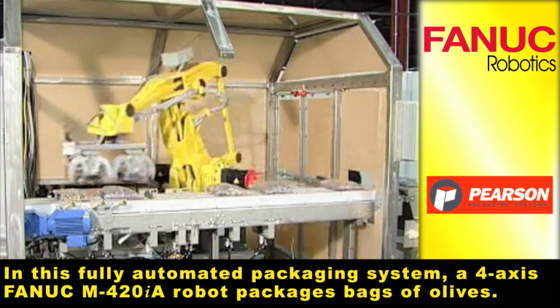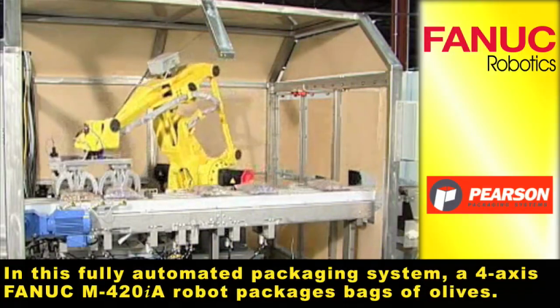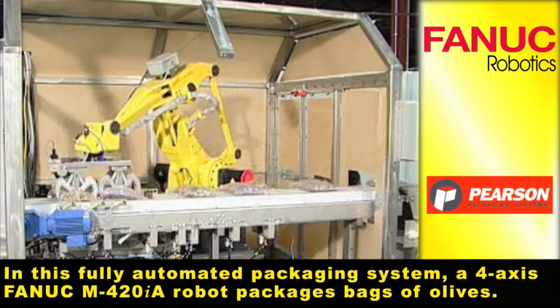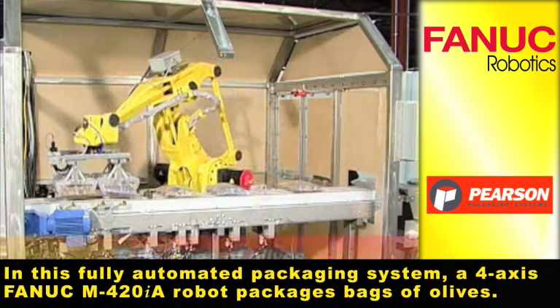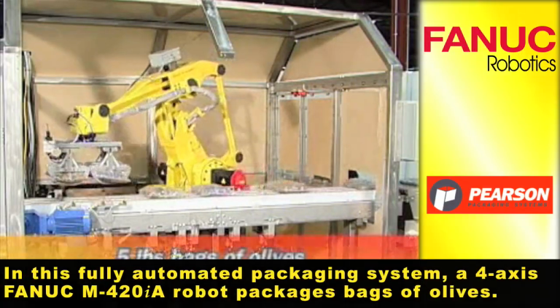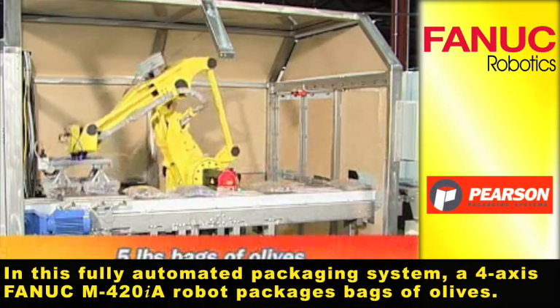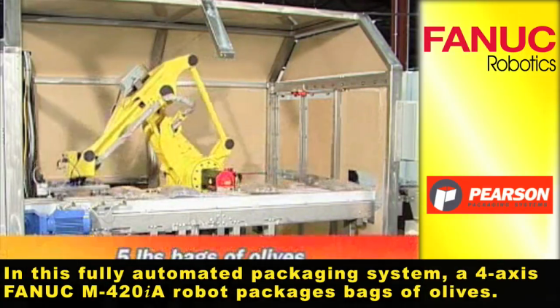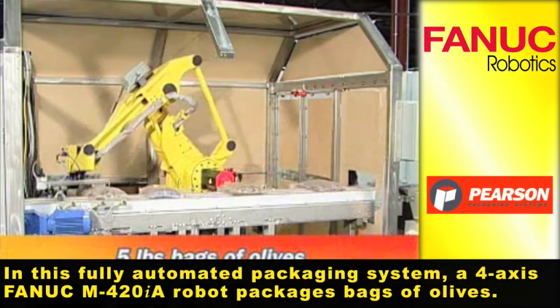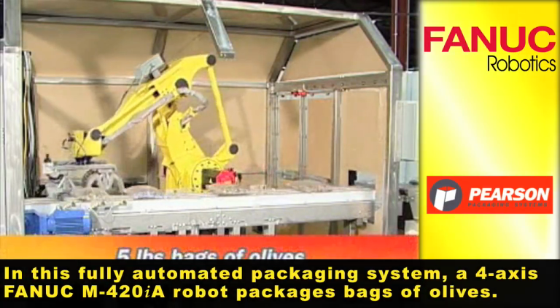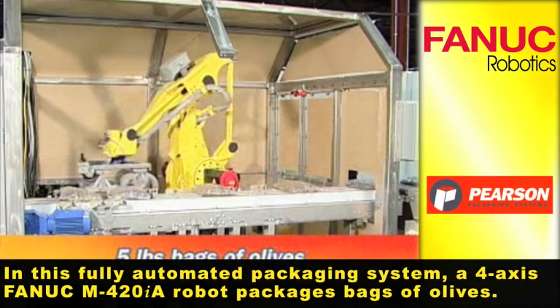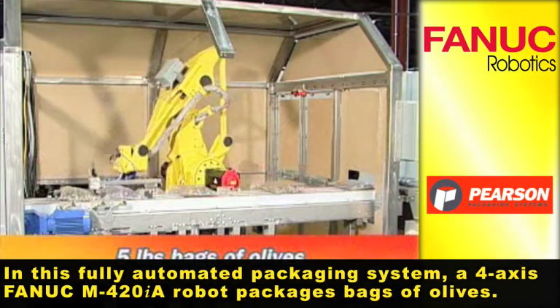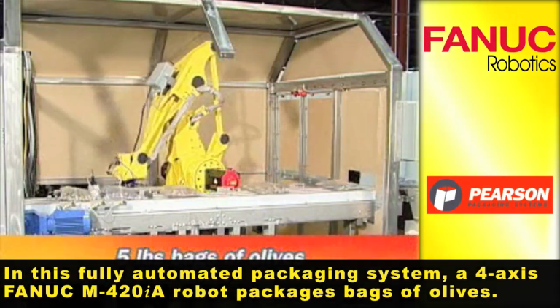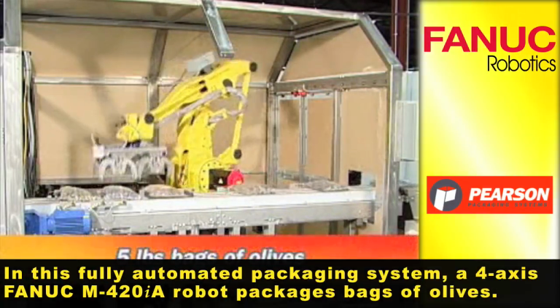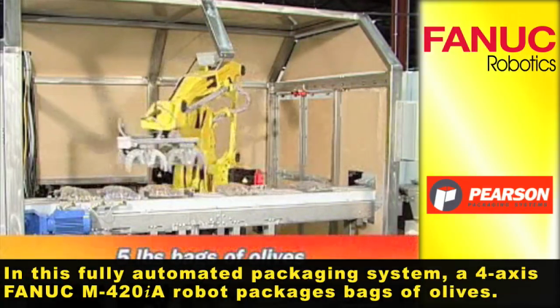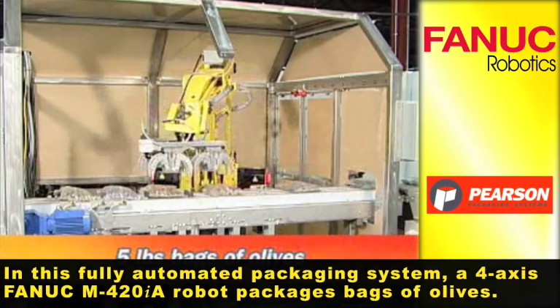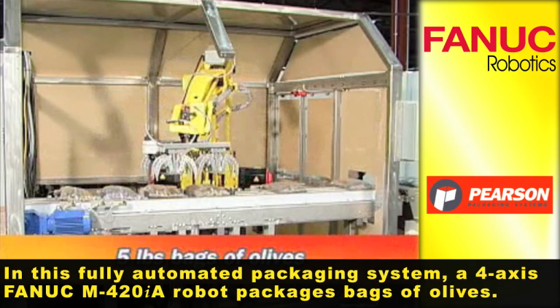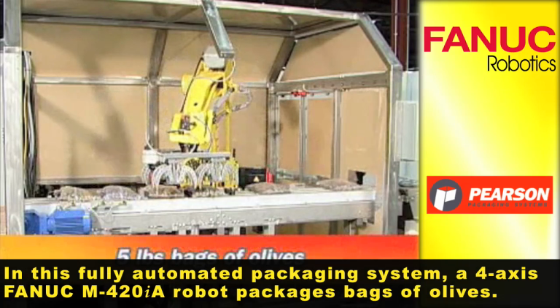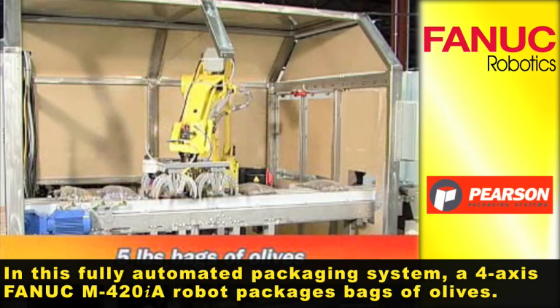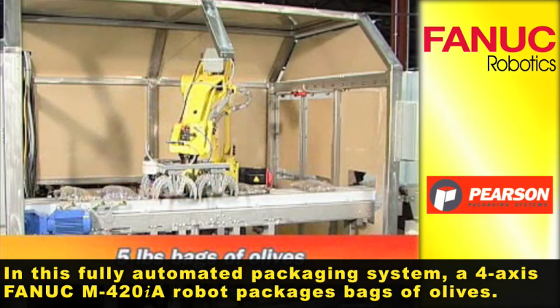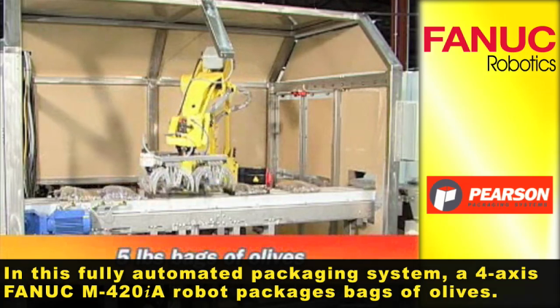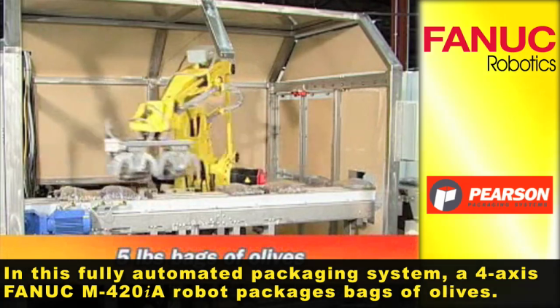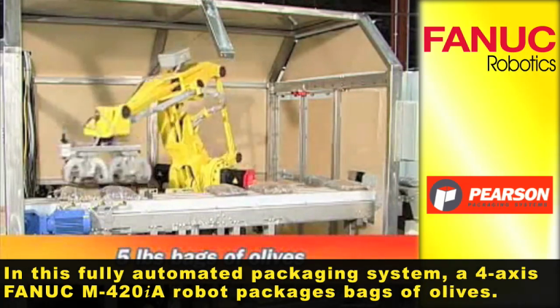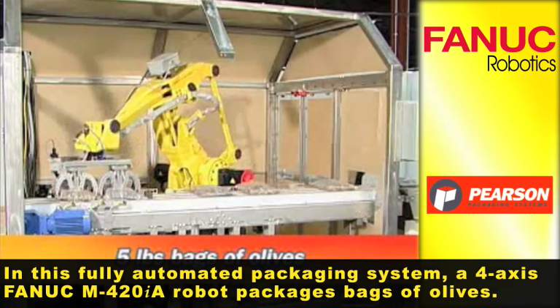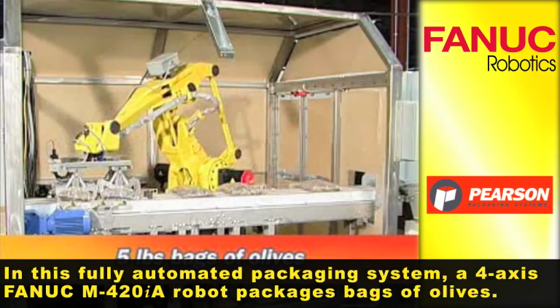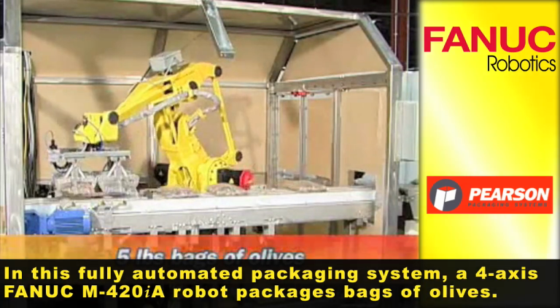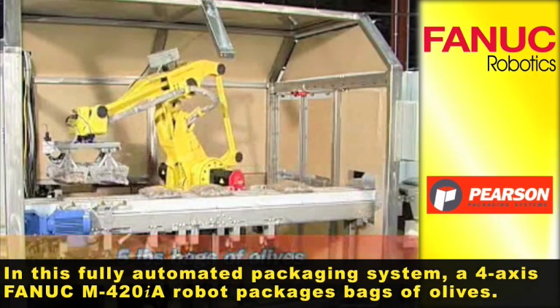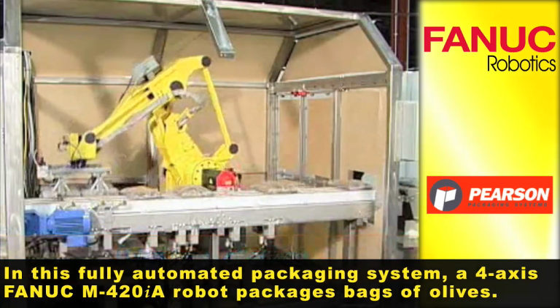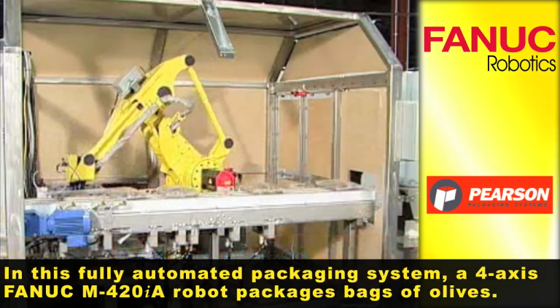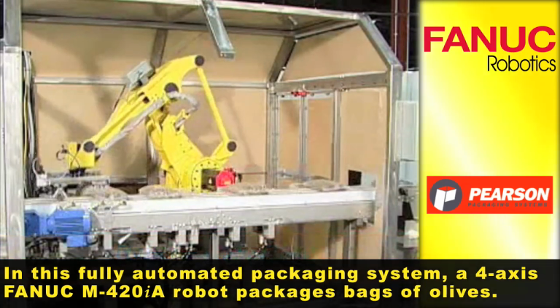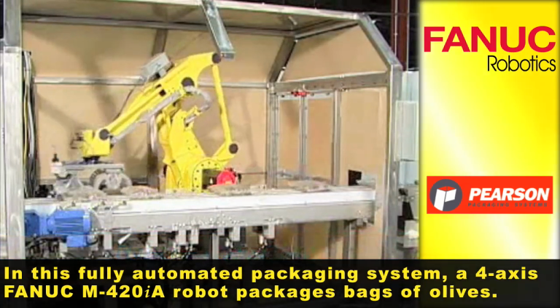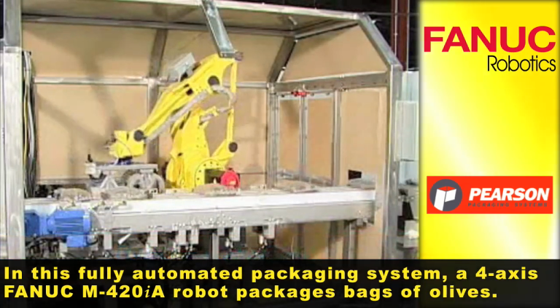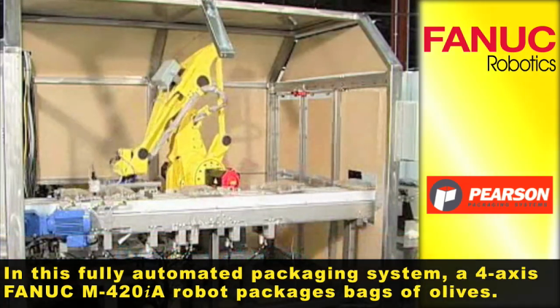In this fully automated packaging system, a 4-axis M420iA robot packages bags of olives.